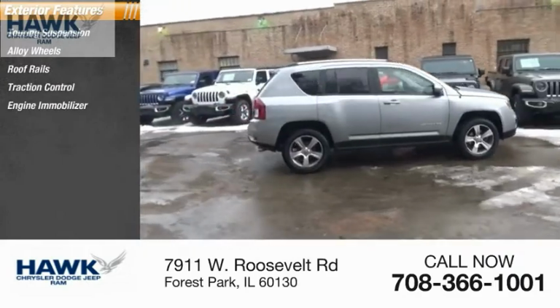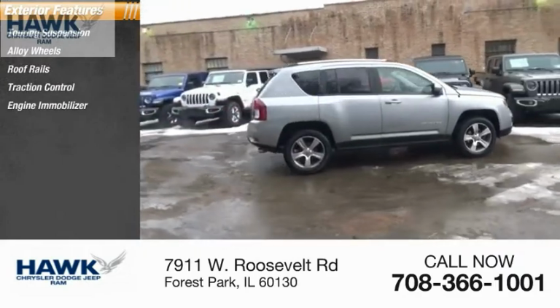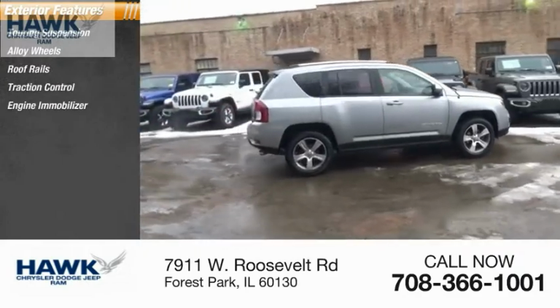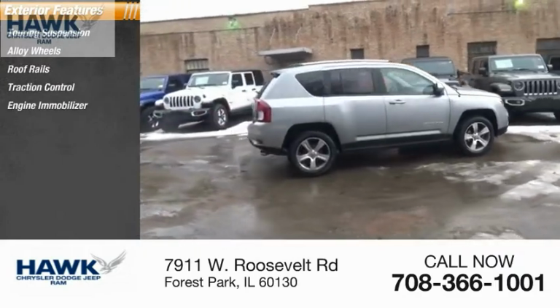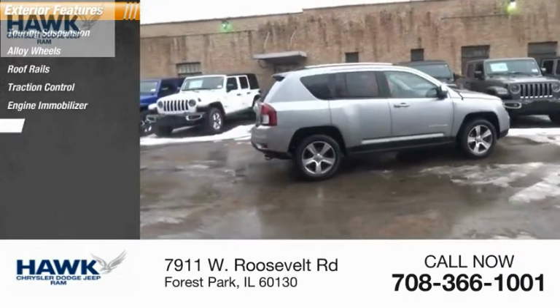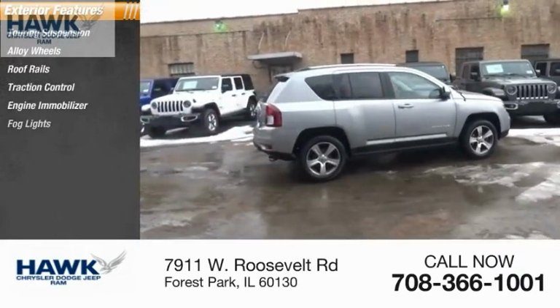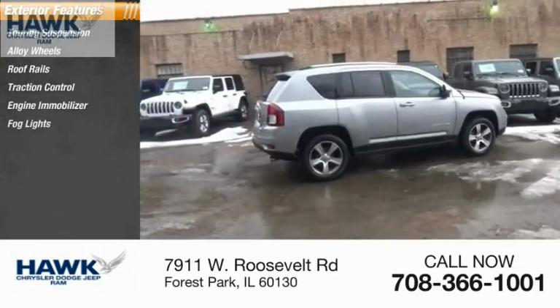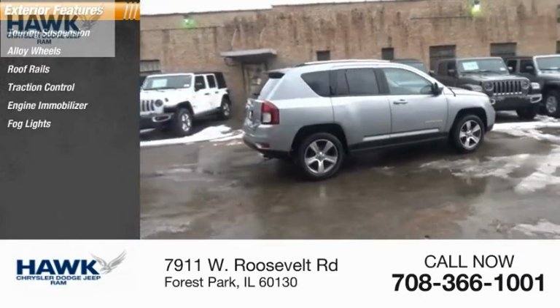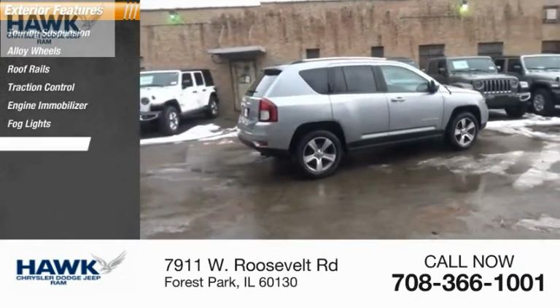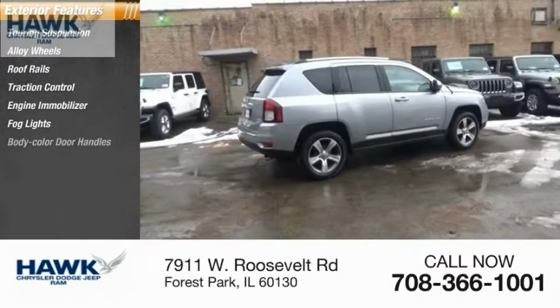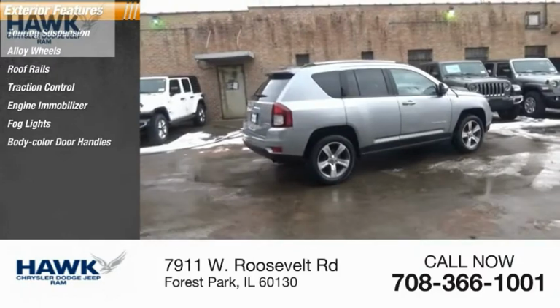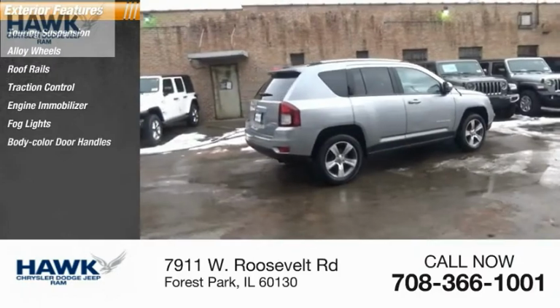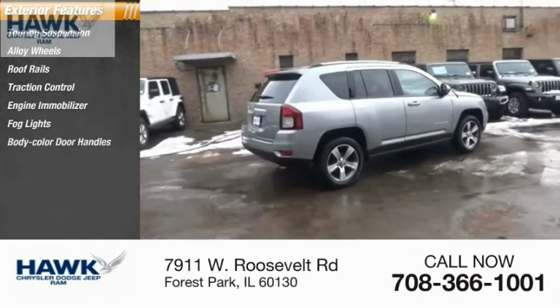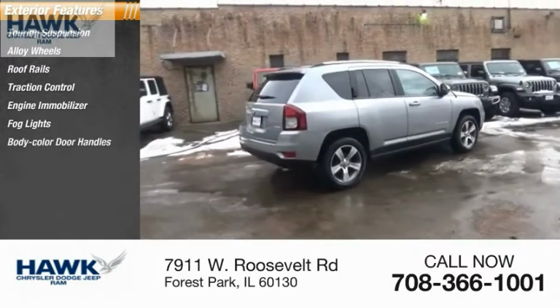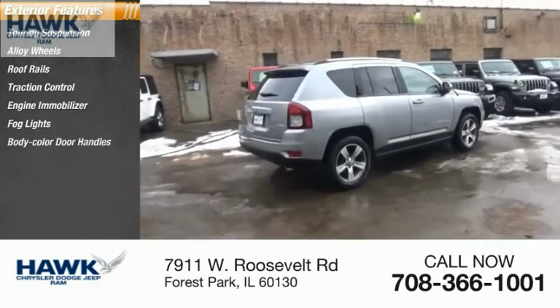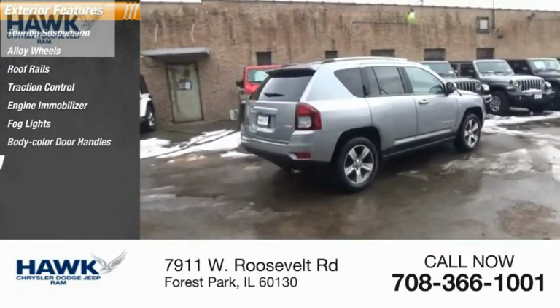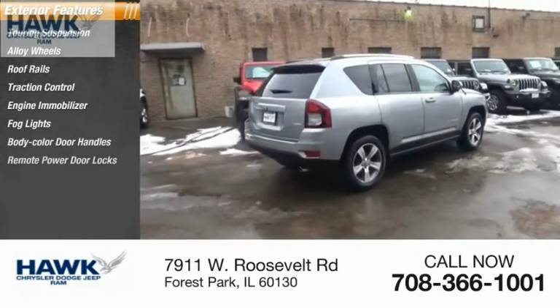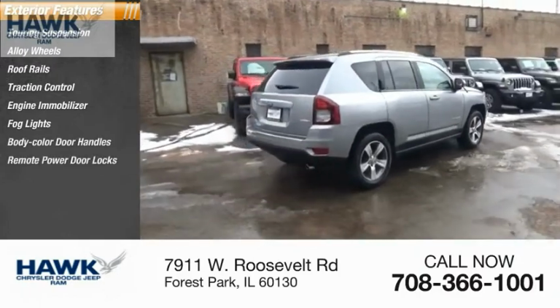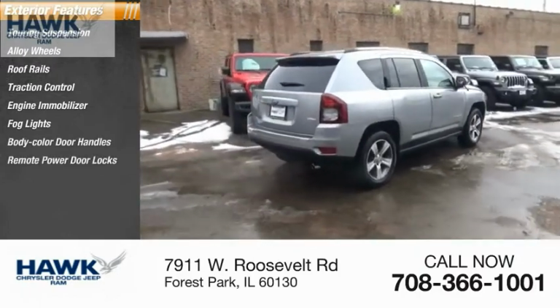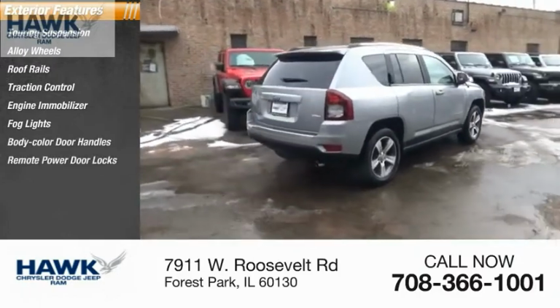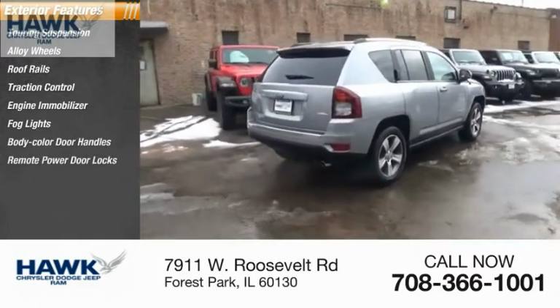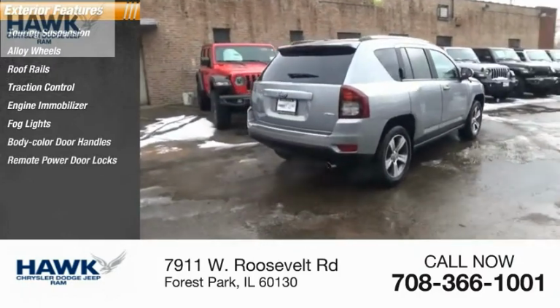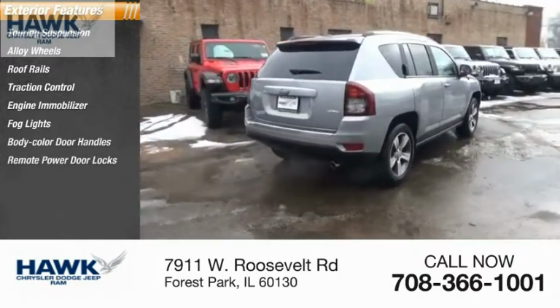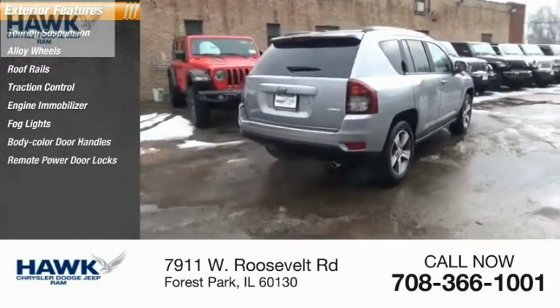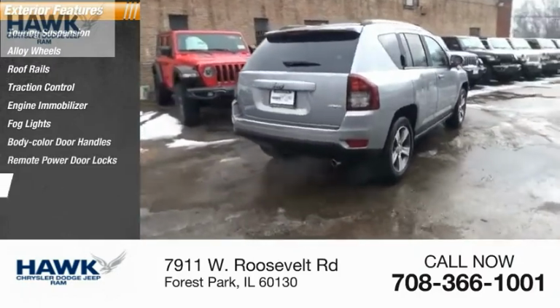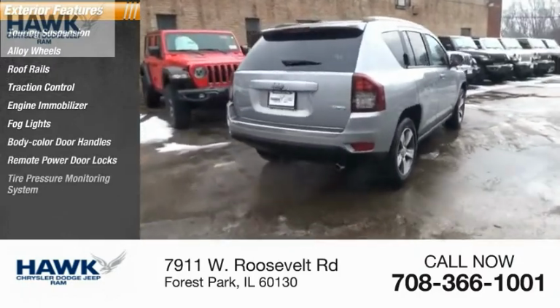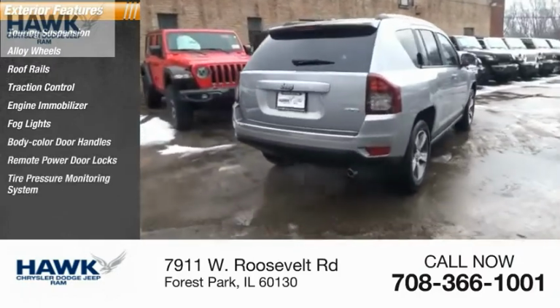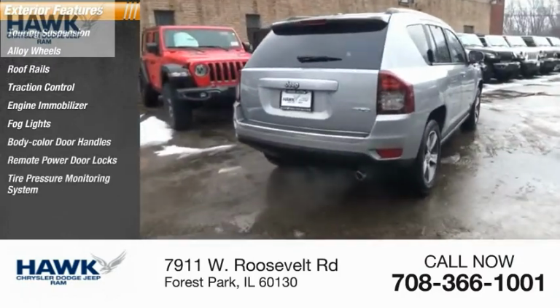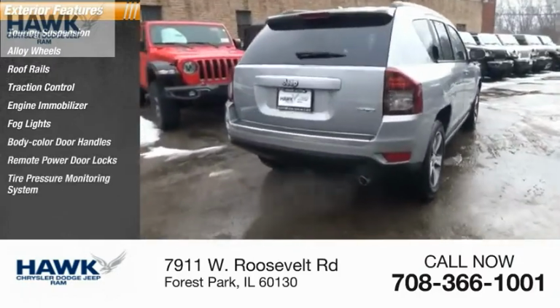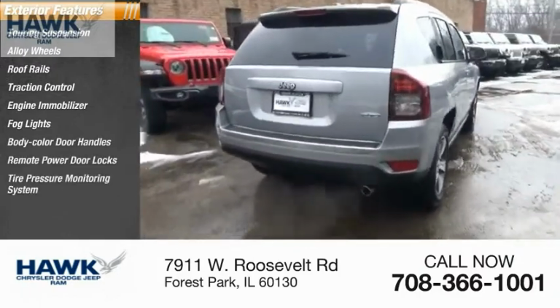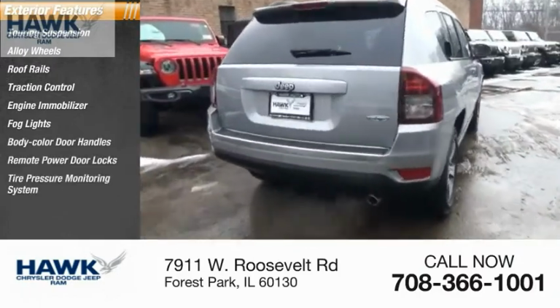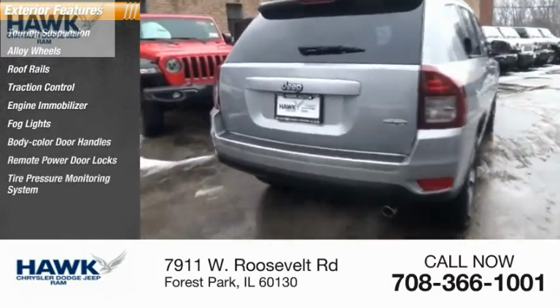Additional exterior features include fog lights, body color door handles, remote power door locks, and a tire pressure monitoring system.